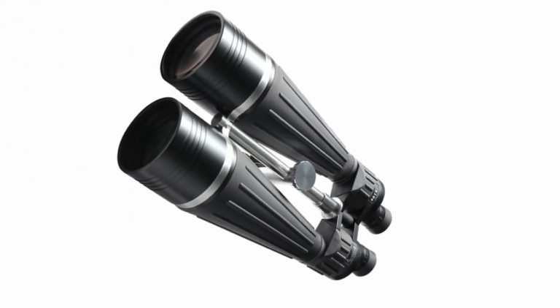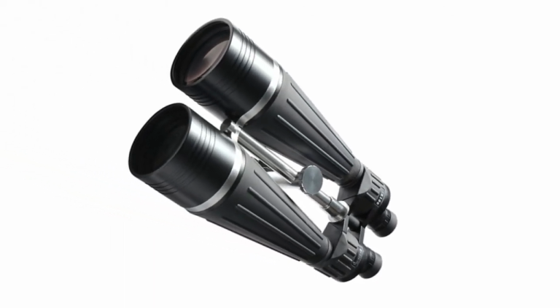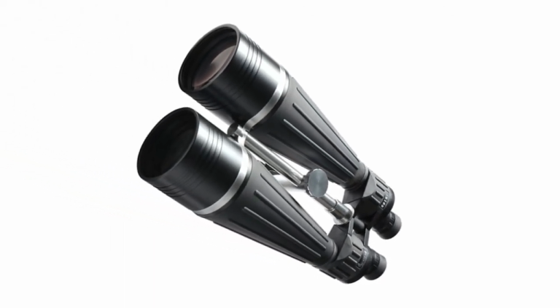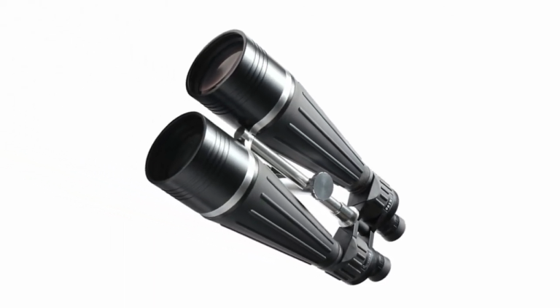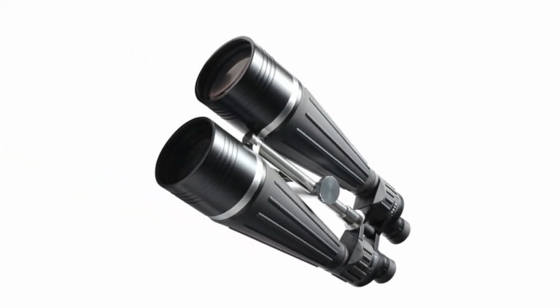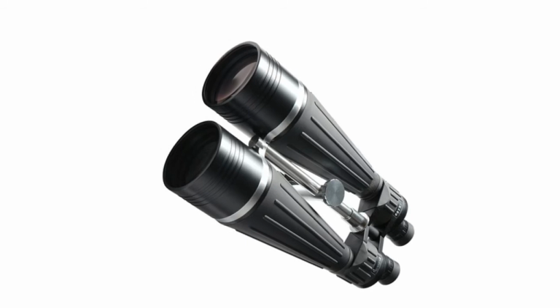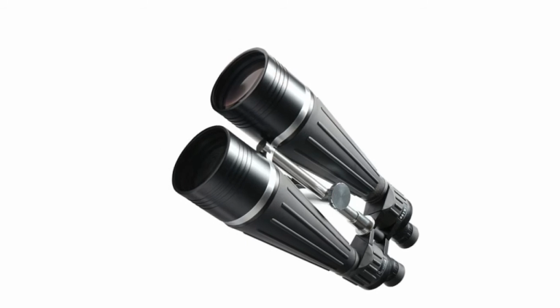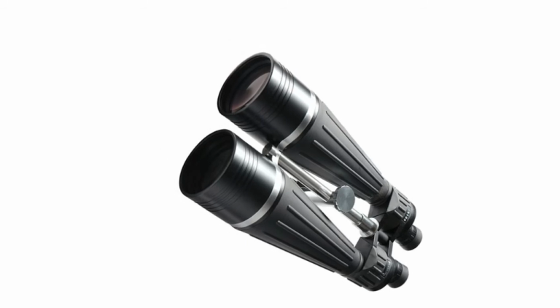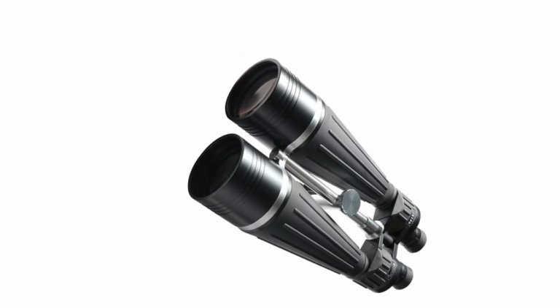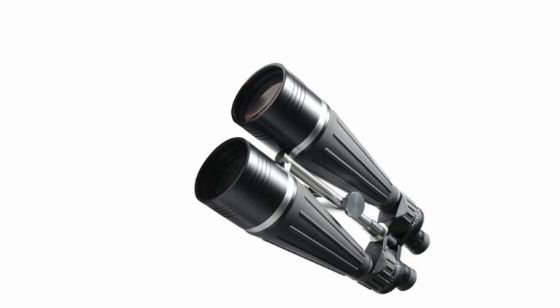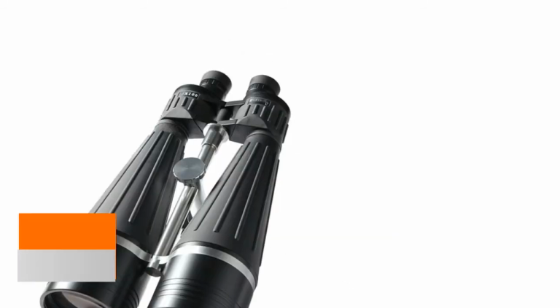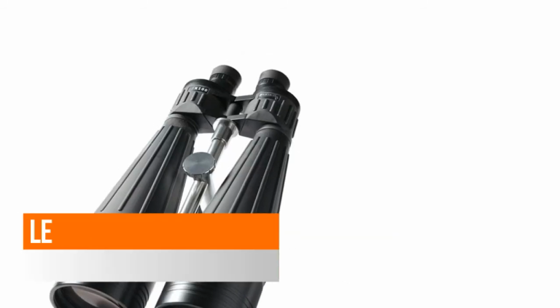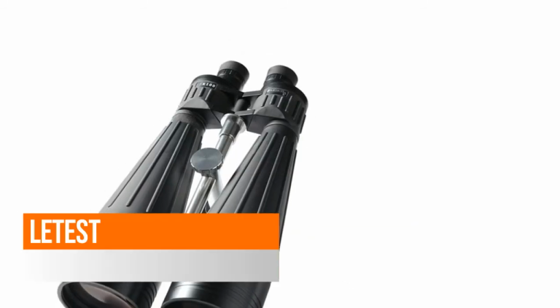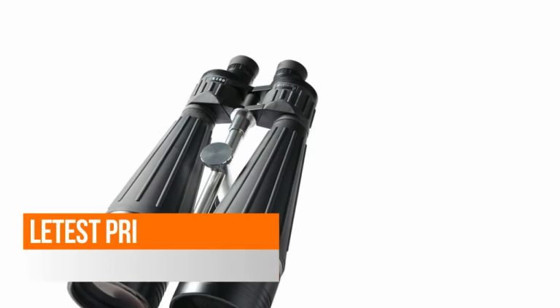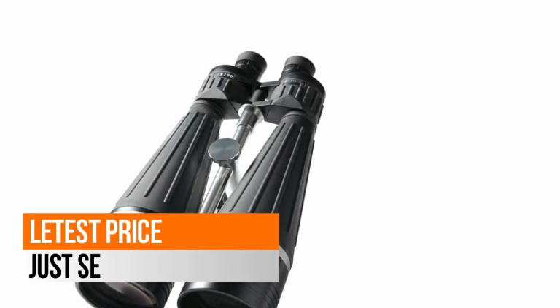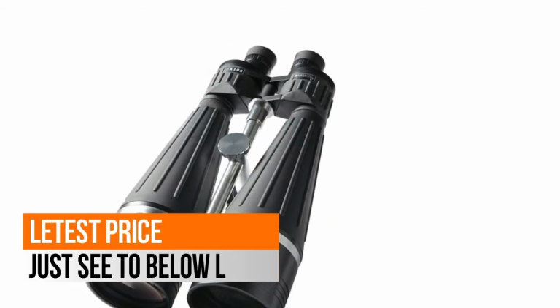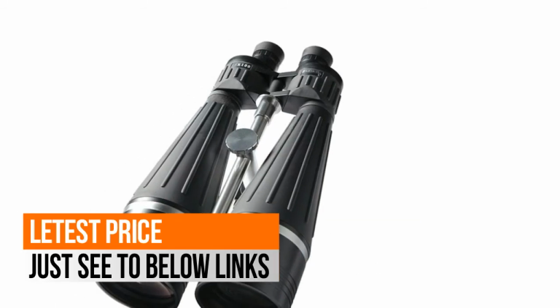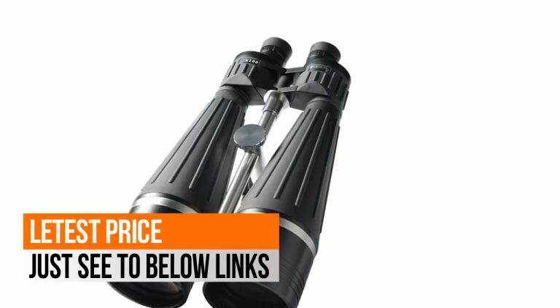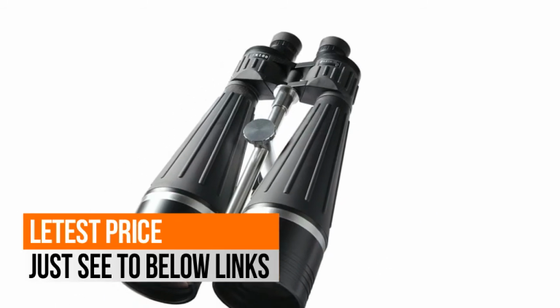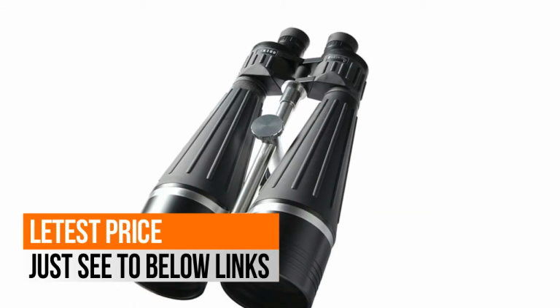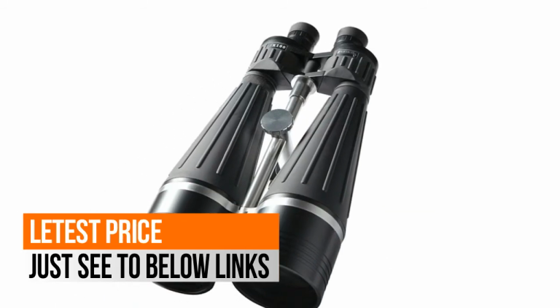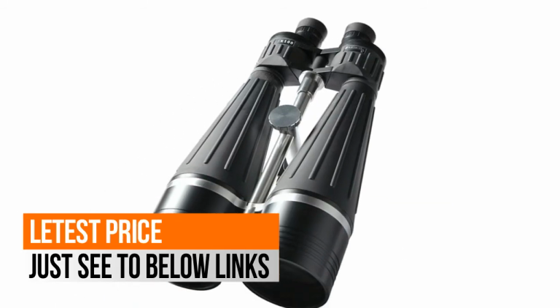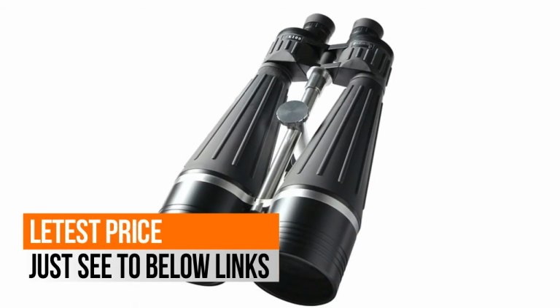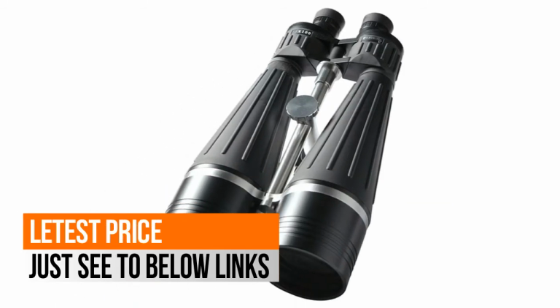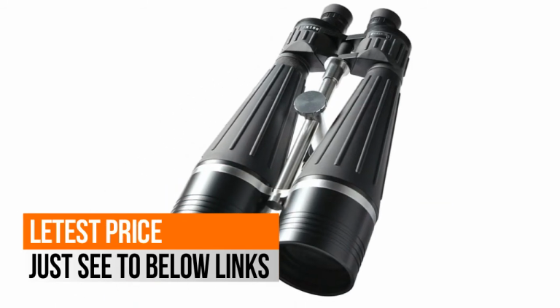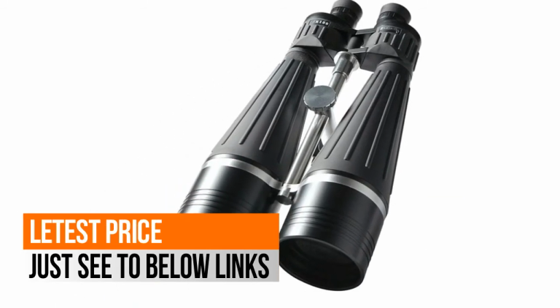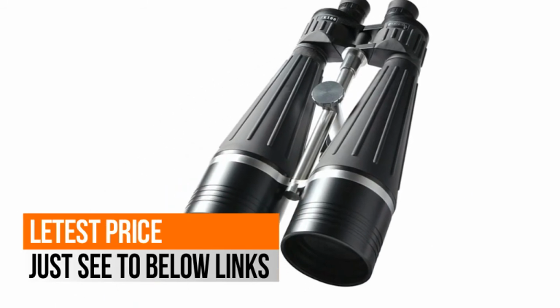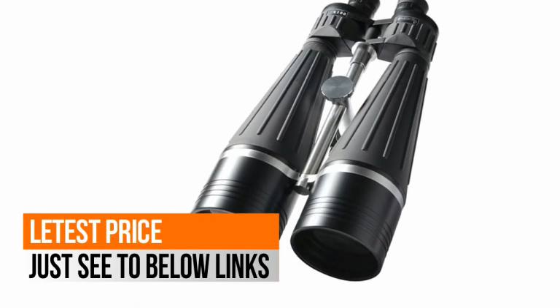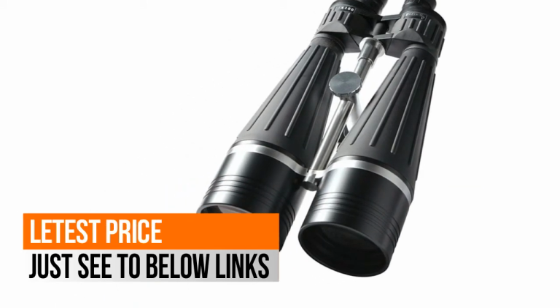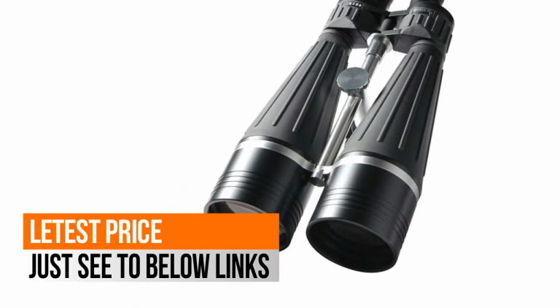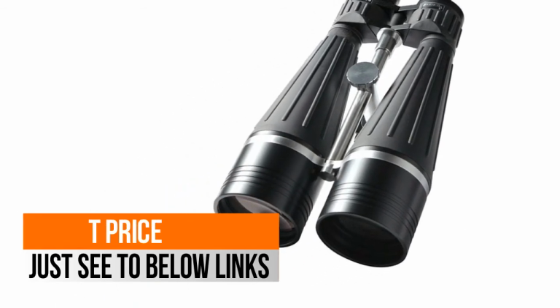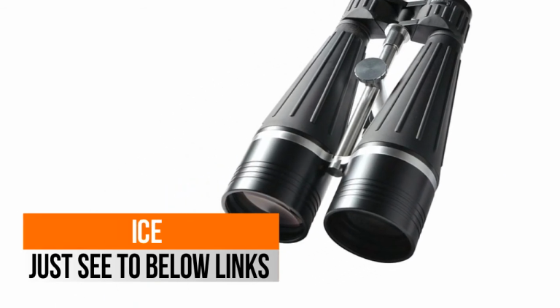Accept standard 1.25-inch astronomical filters over the eyepieces.